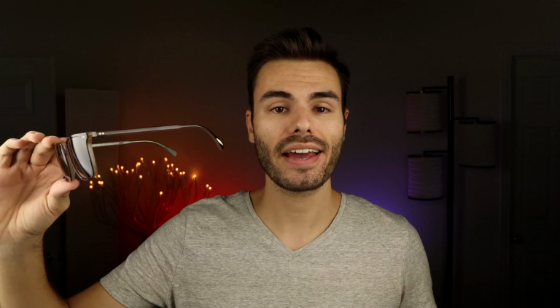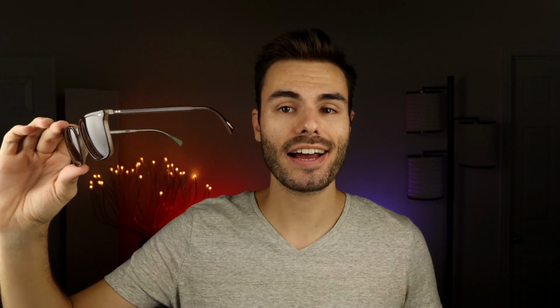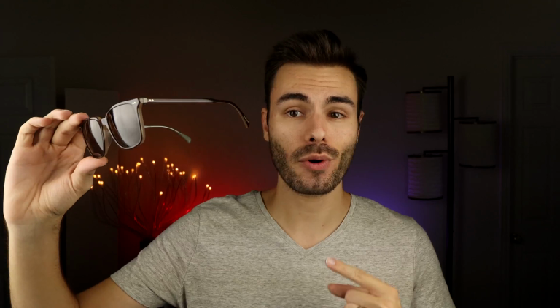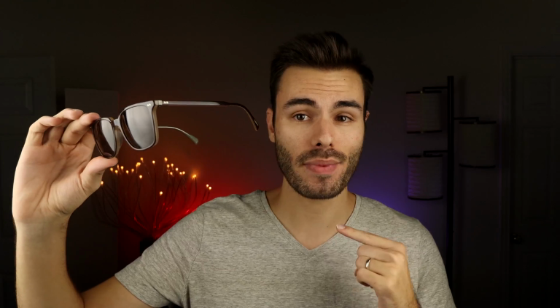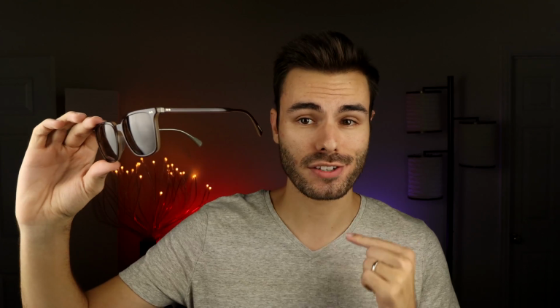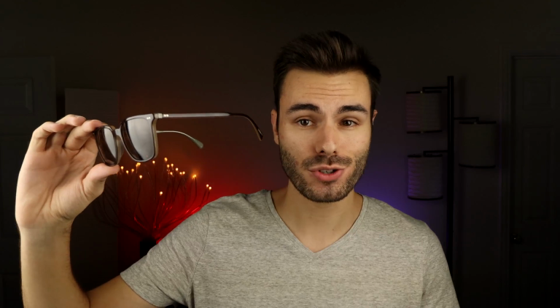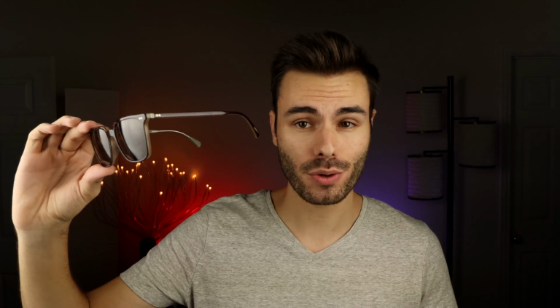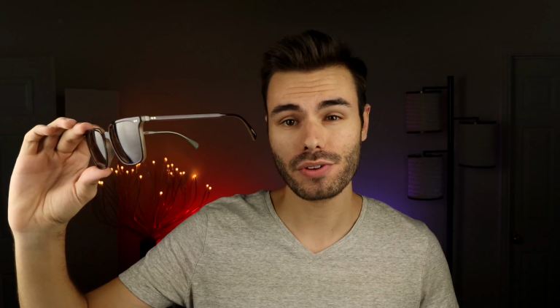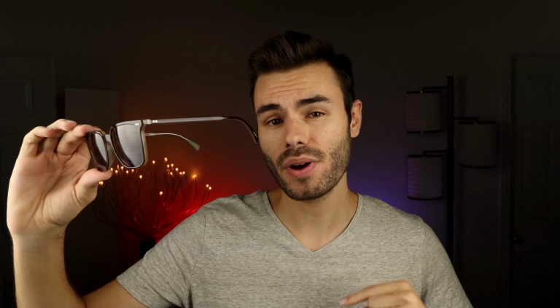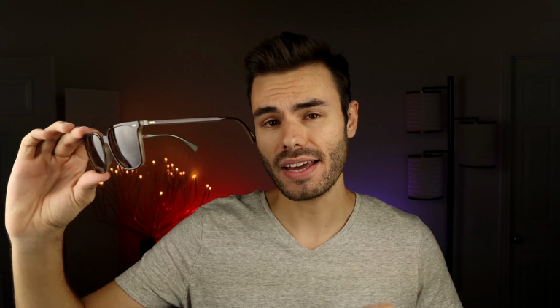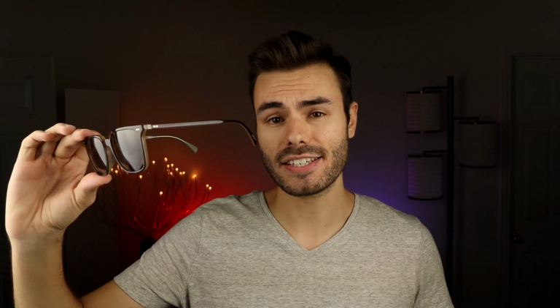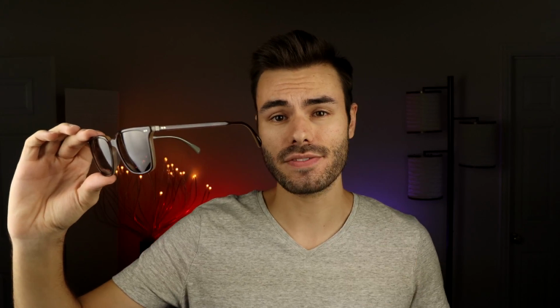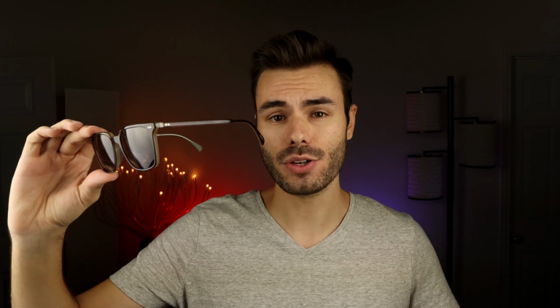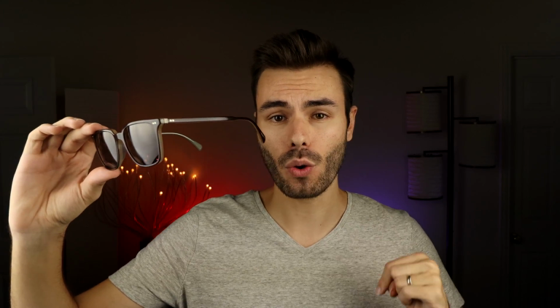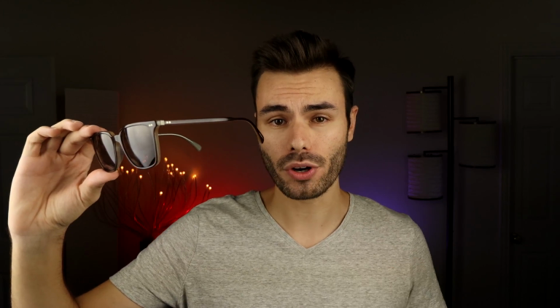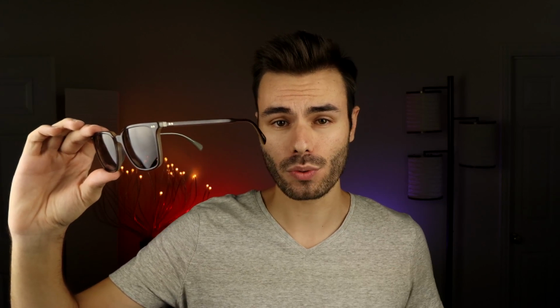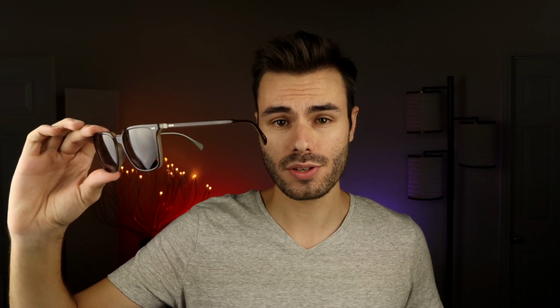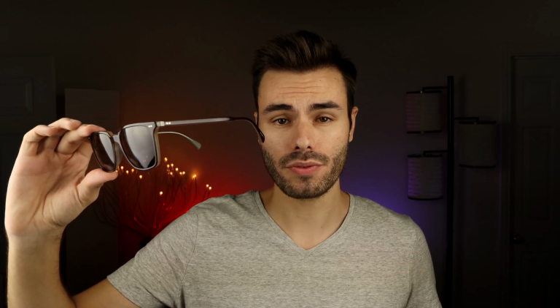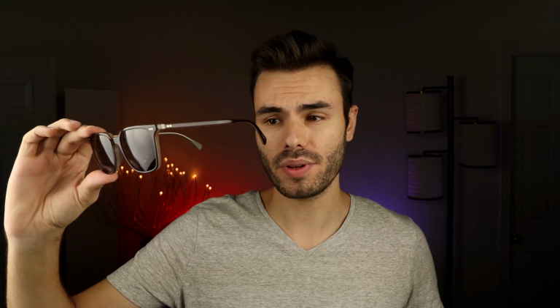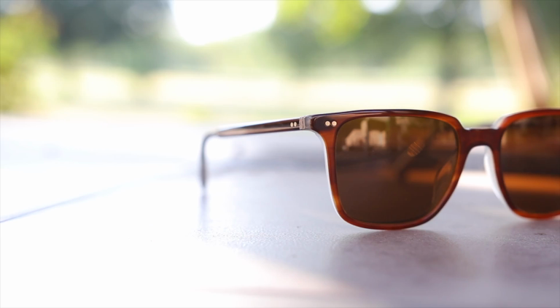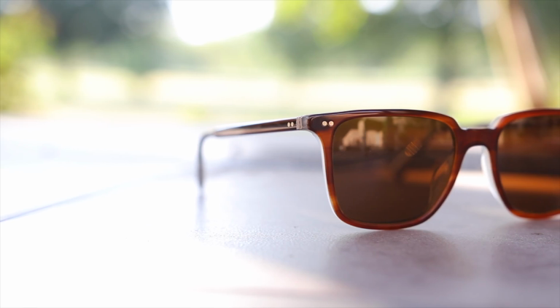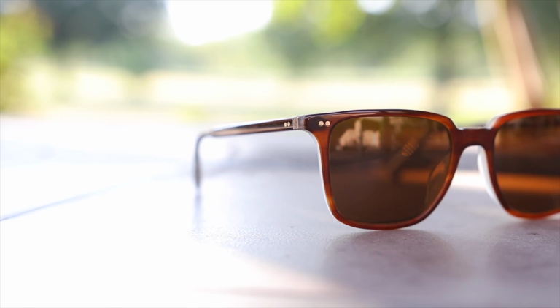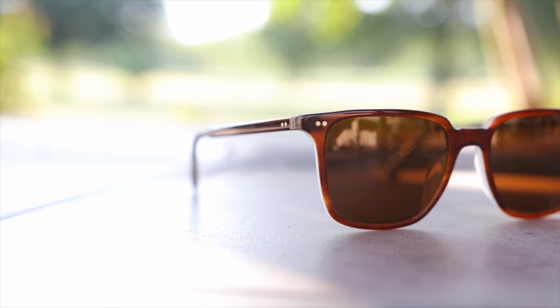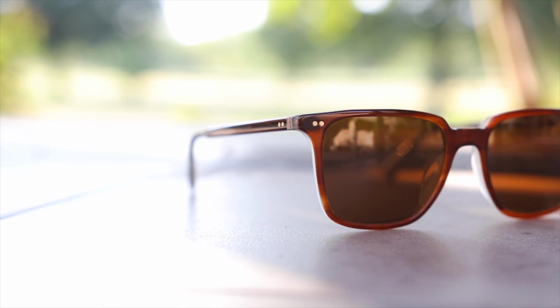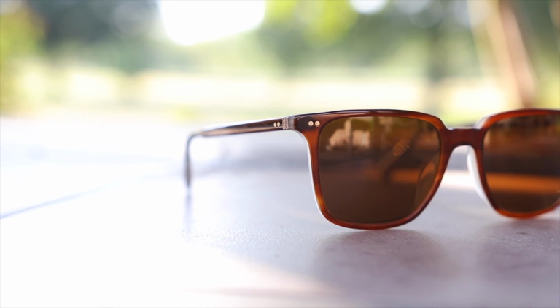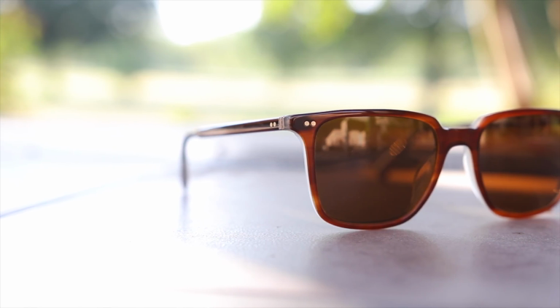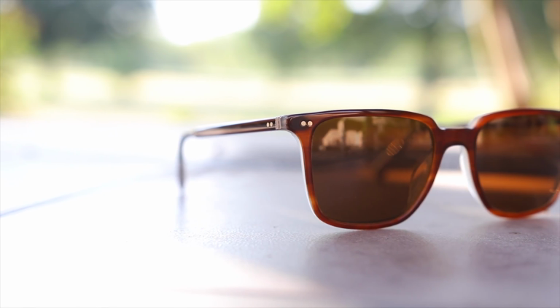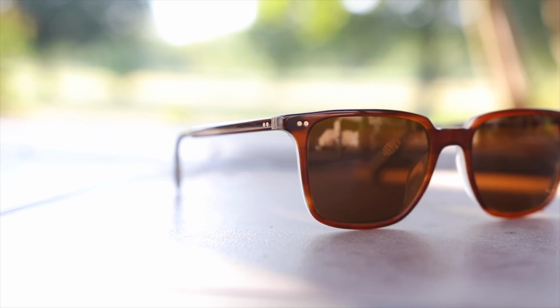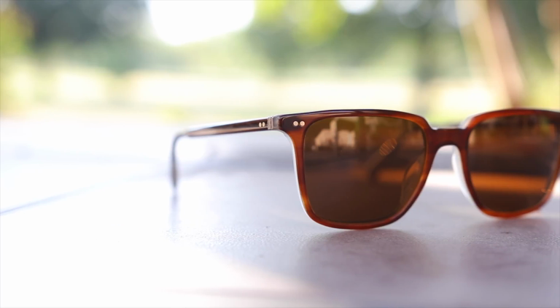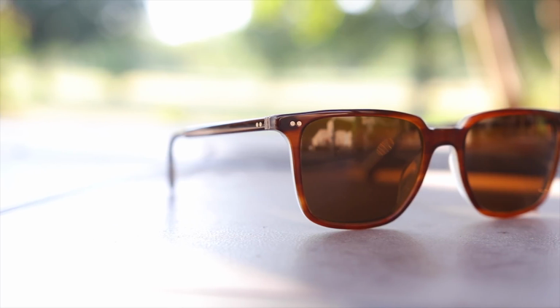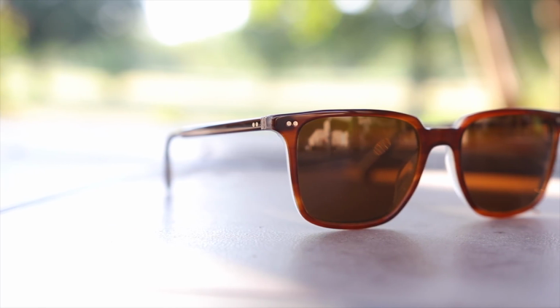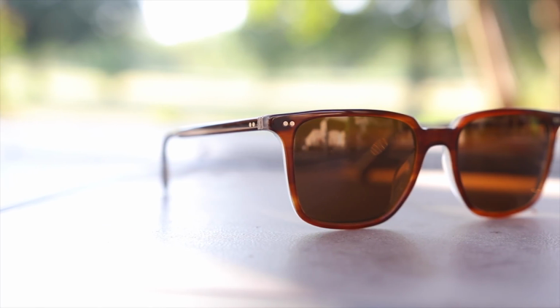Hey guys, welcome back to Shade Review. In today's video, we are going to be reviewing the Oliver Peoples Opel sunglasses.